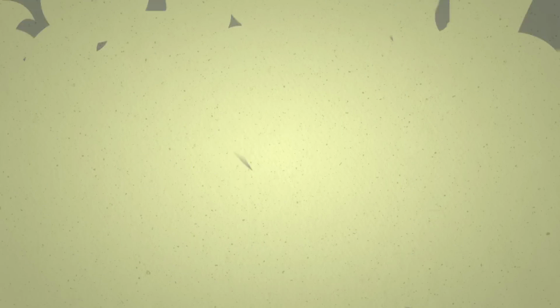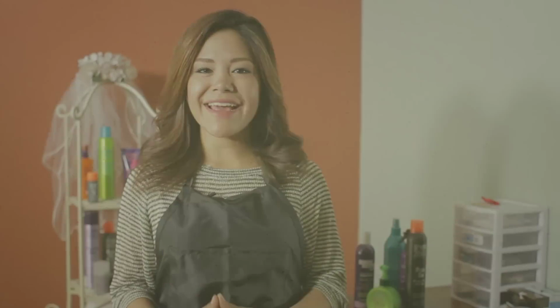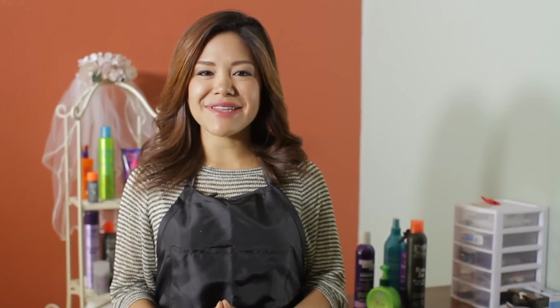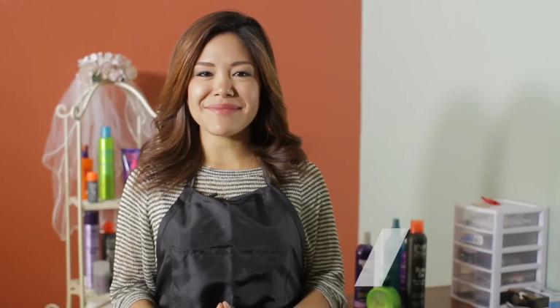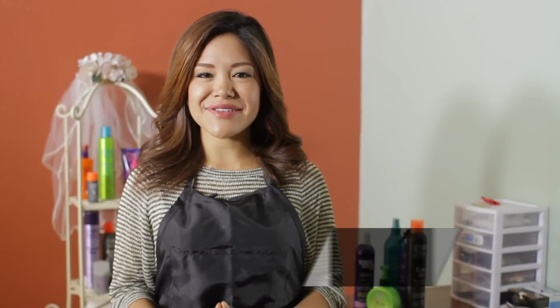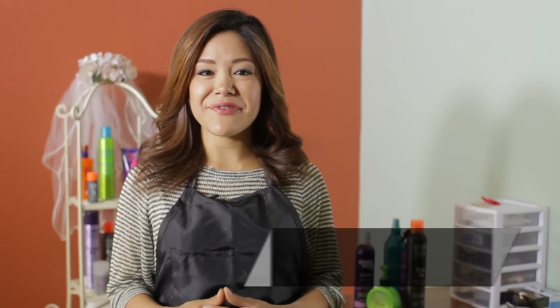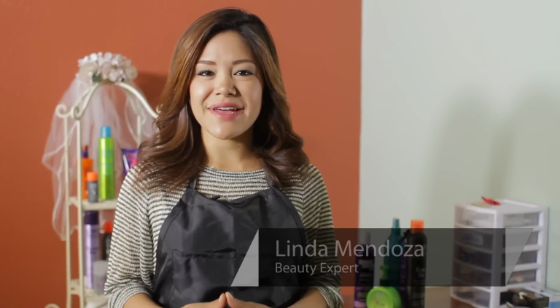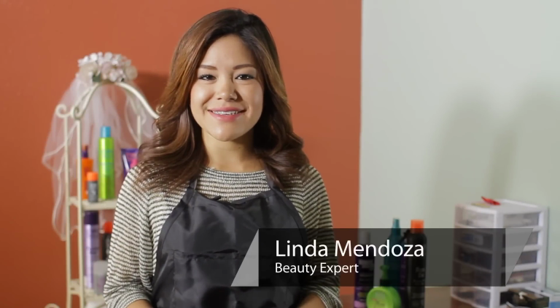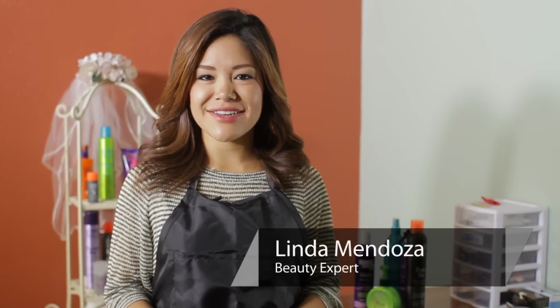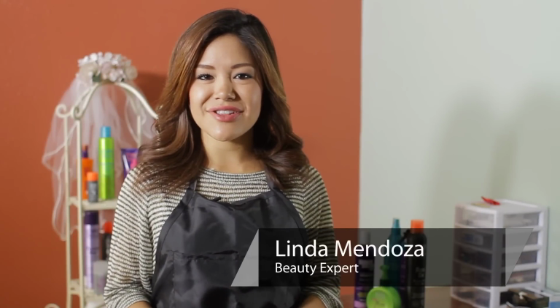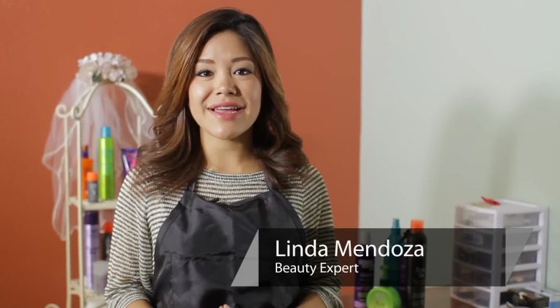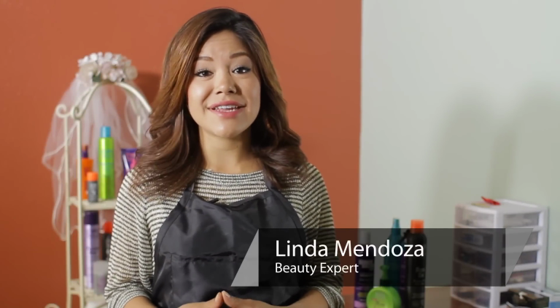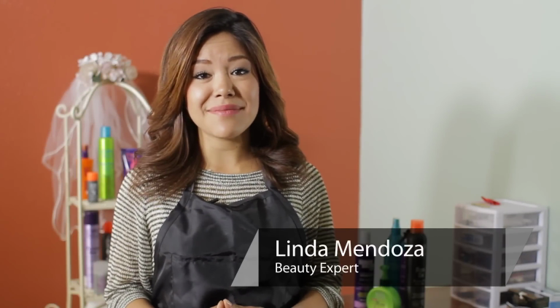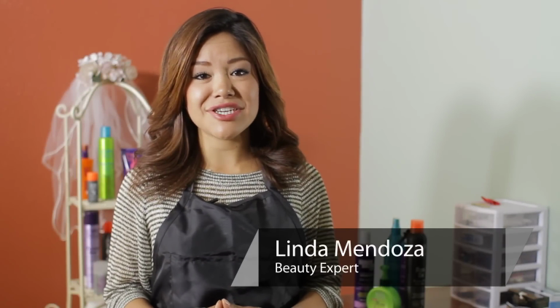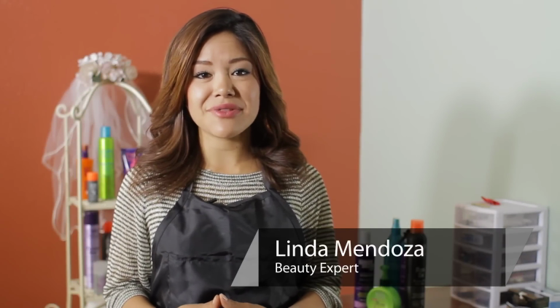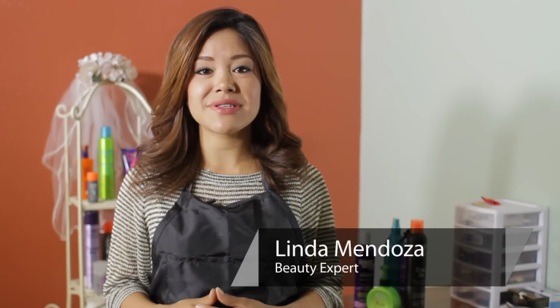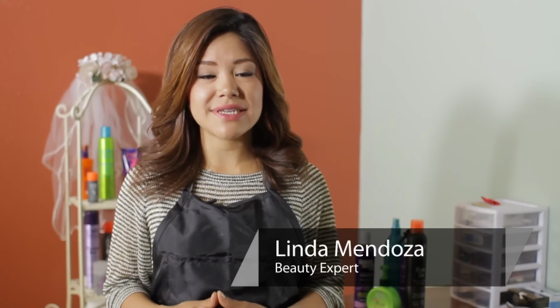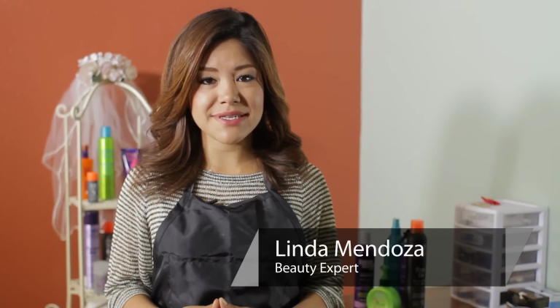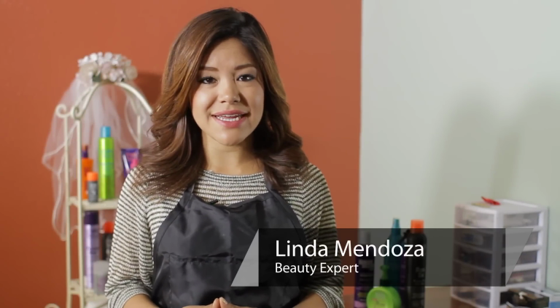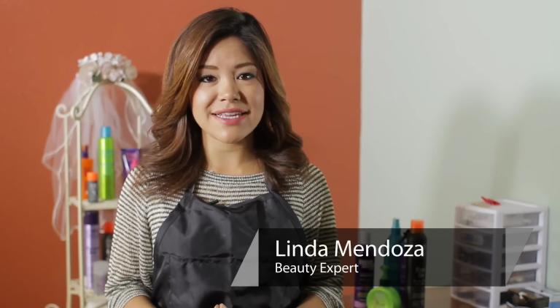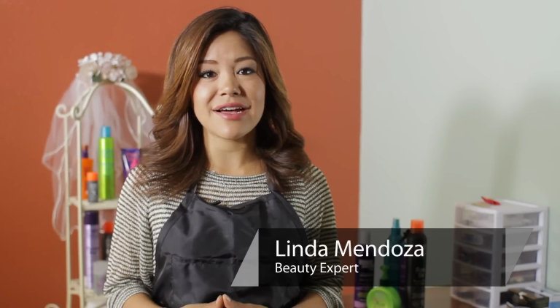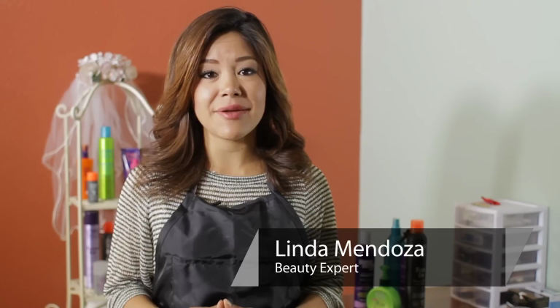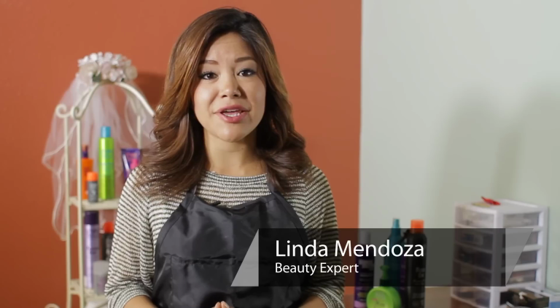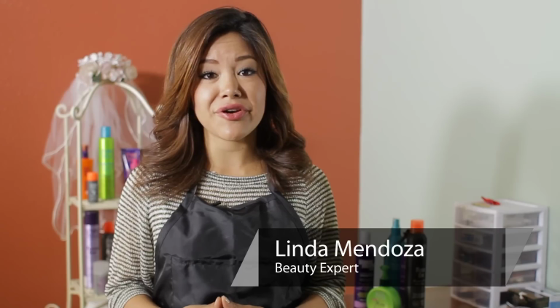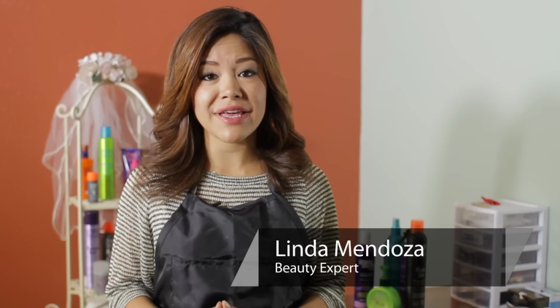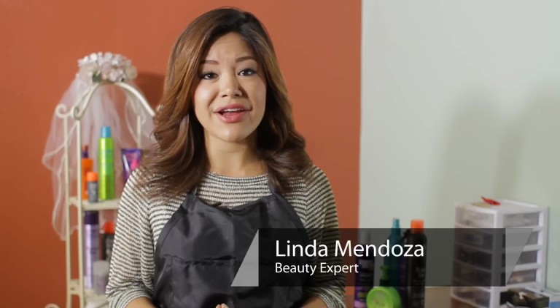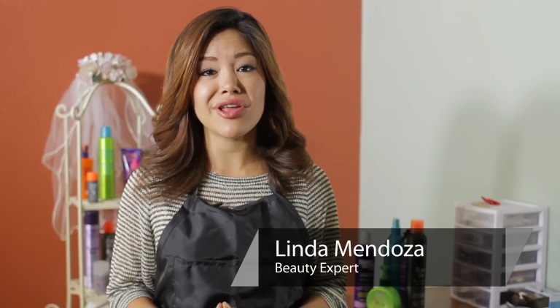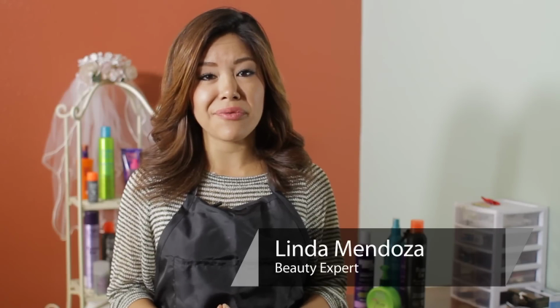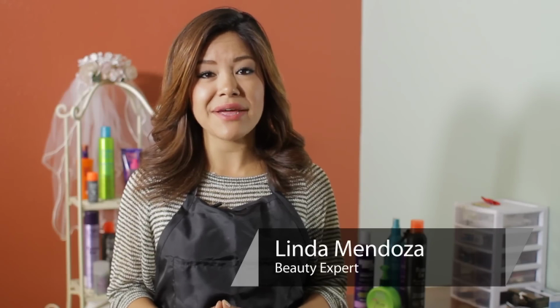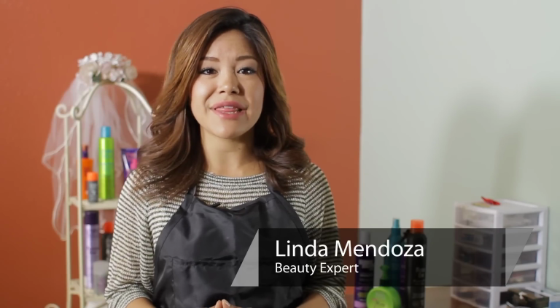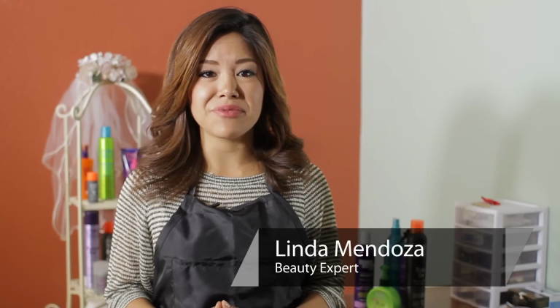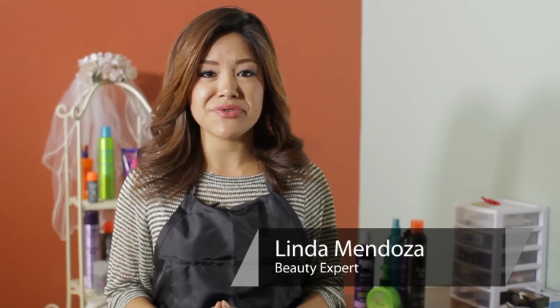Hi, I'm Linda Mendoza from Fantasies Hair Salon, and today I'm going to share with you some tips and techniques on how to make your curly hair look wet without mousse.